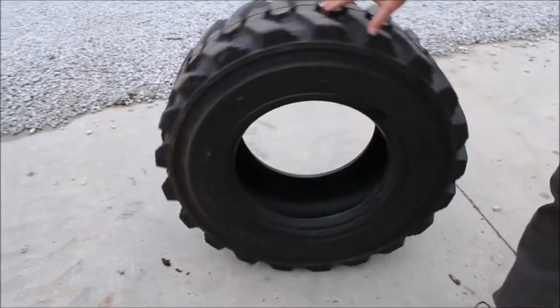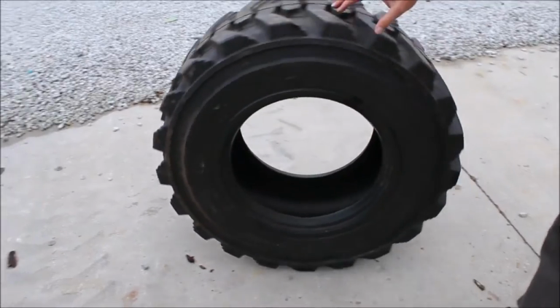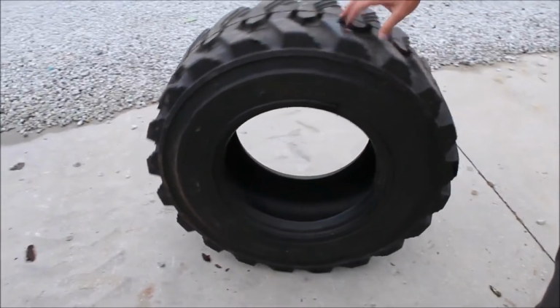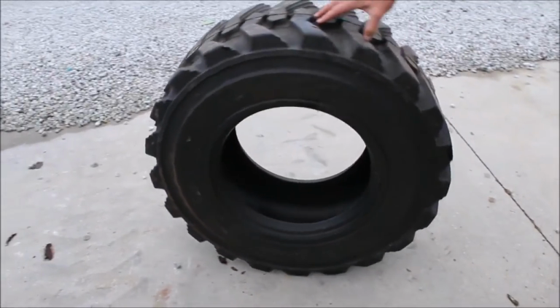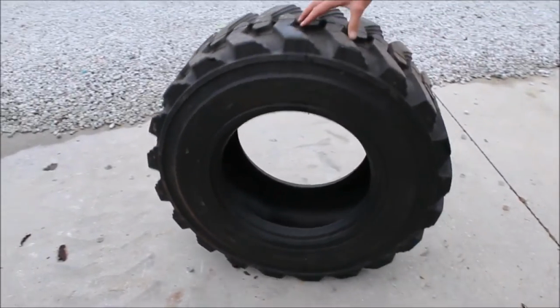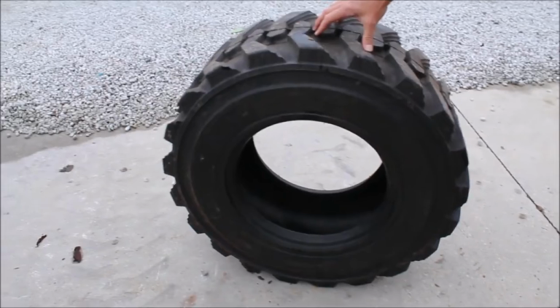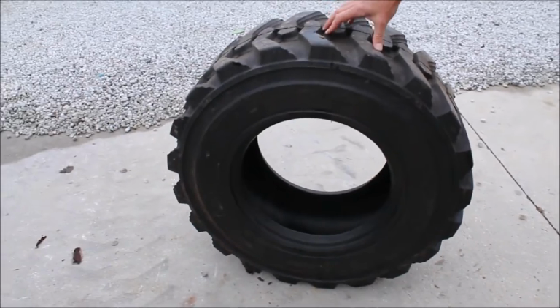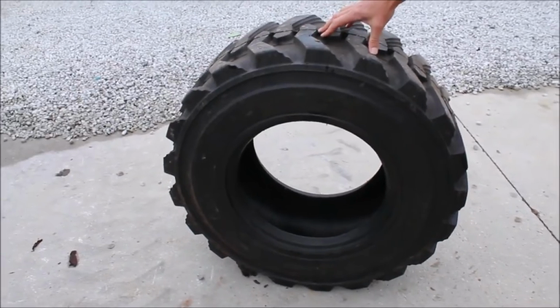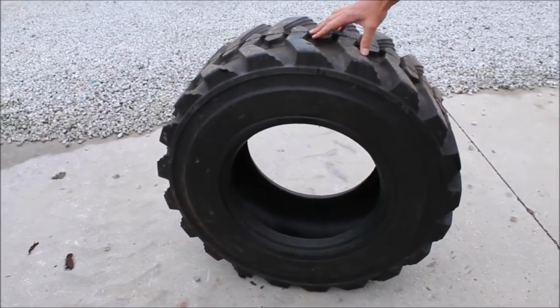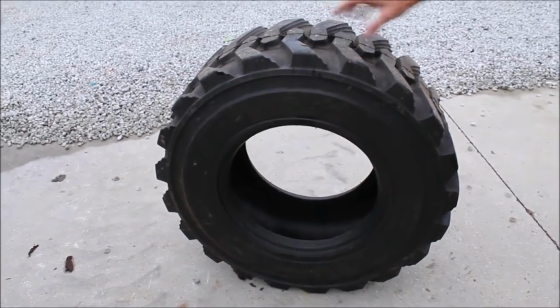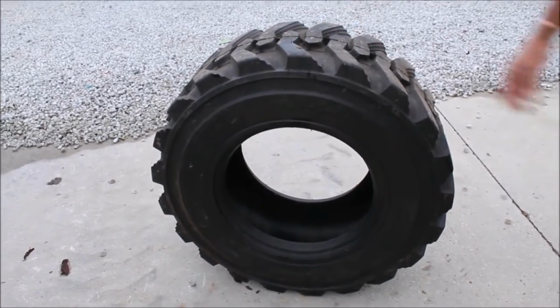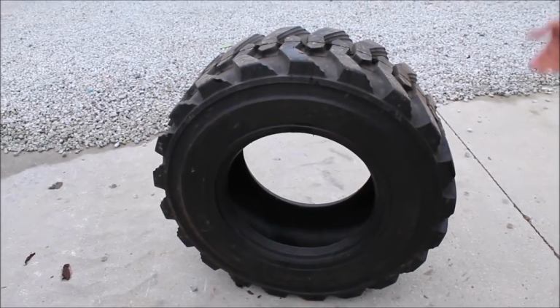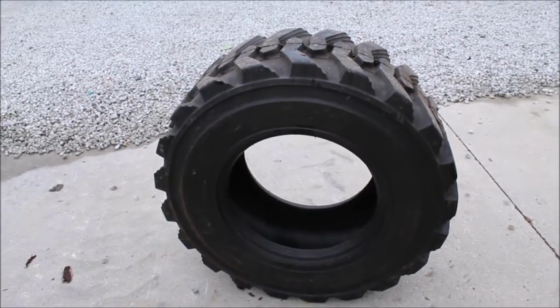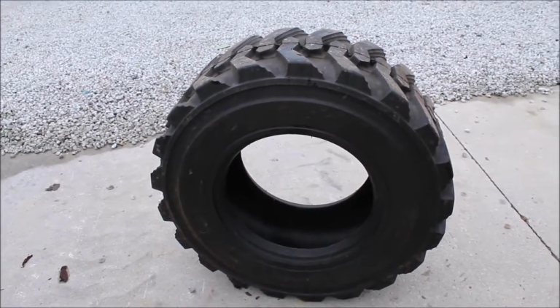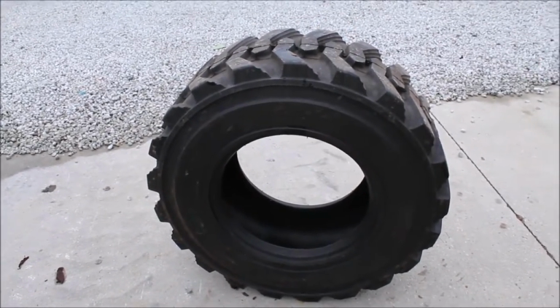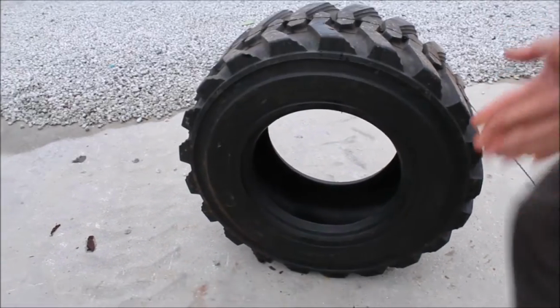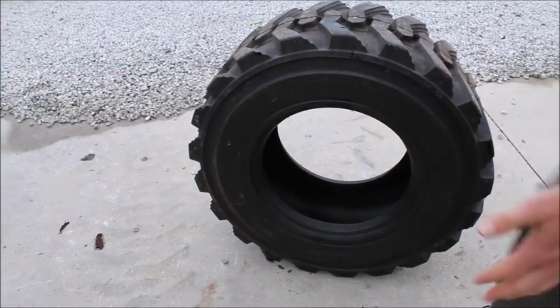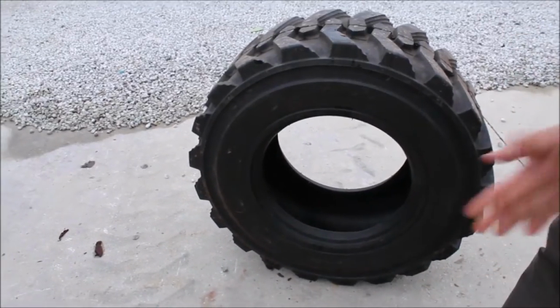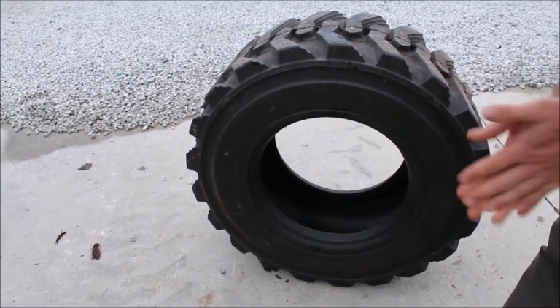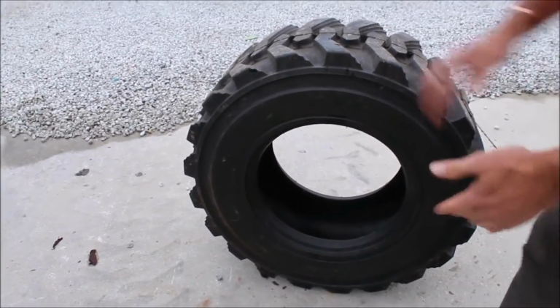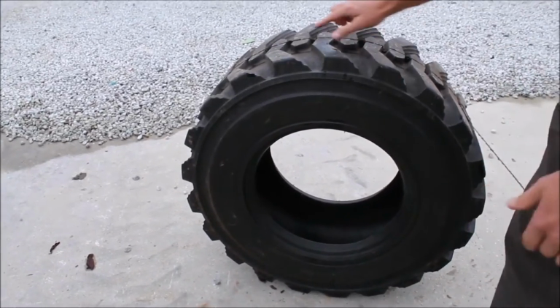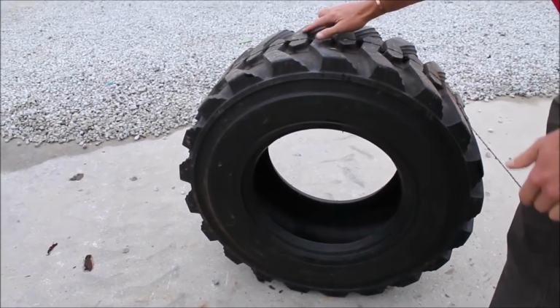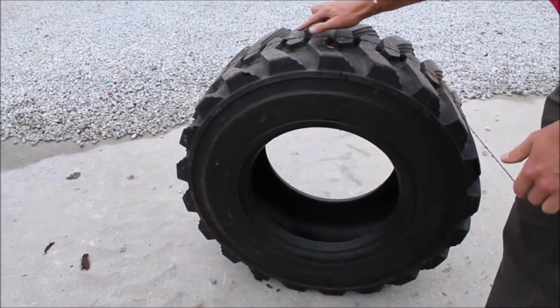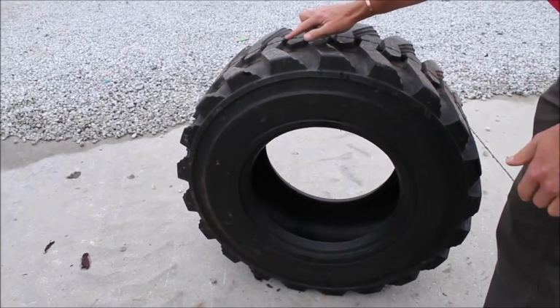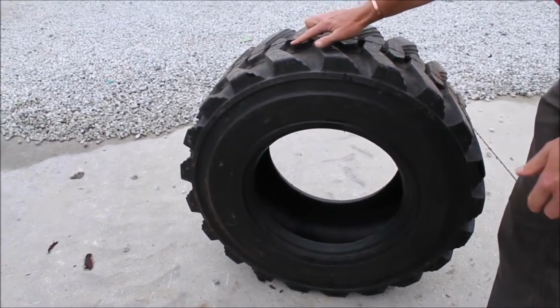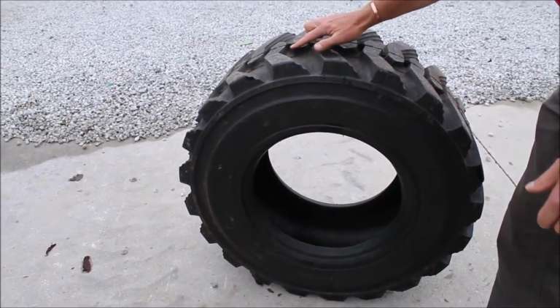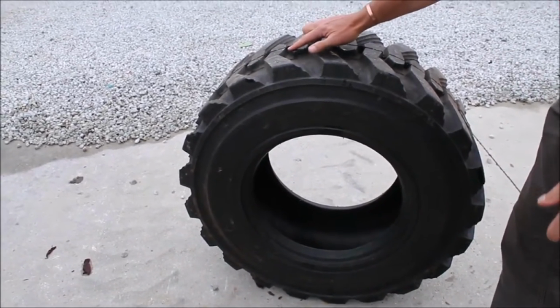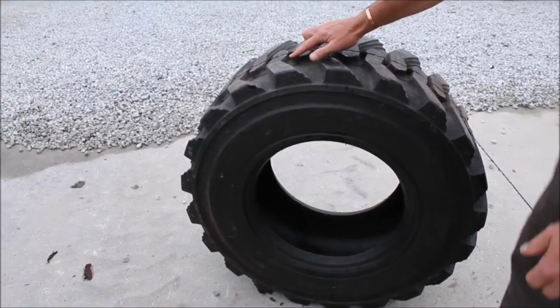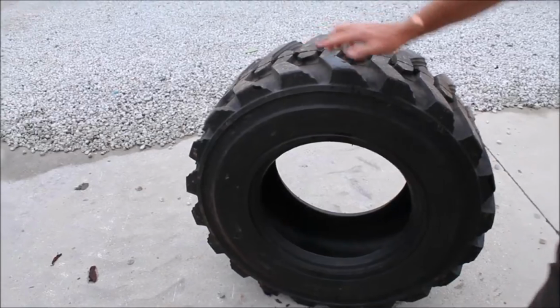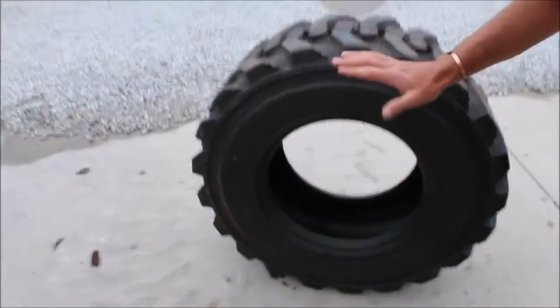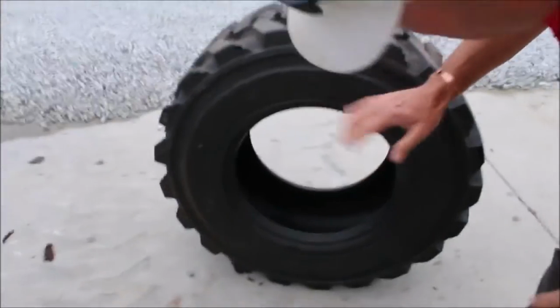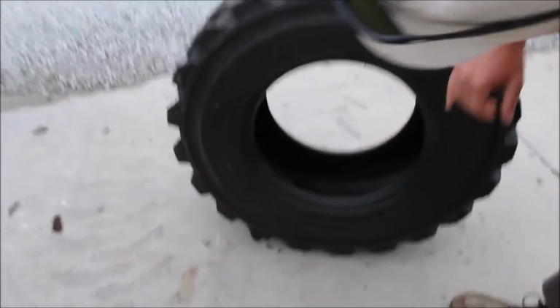Very nice tire — these things will break the bank if you go to buy one today. I would call it almost 100%; it's got the tips on it. I think it's brand new.